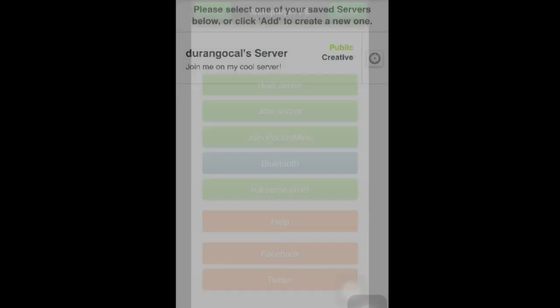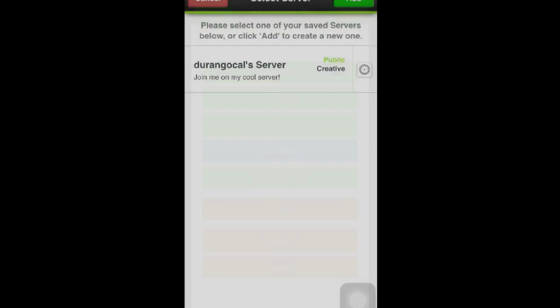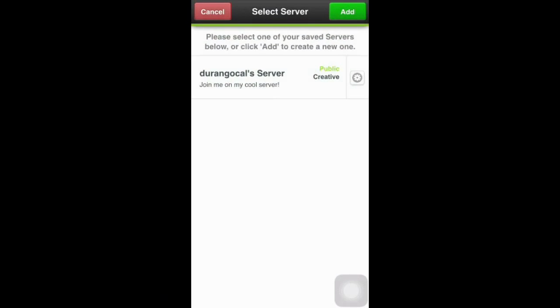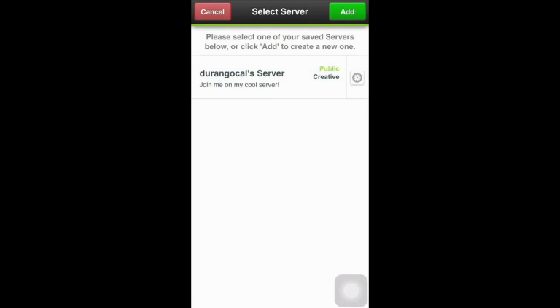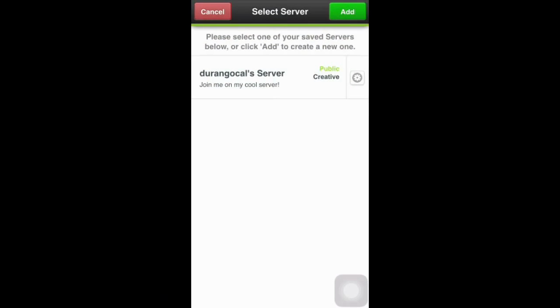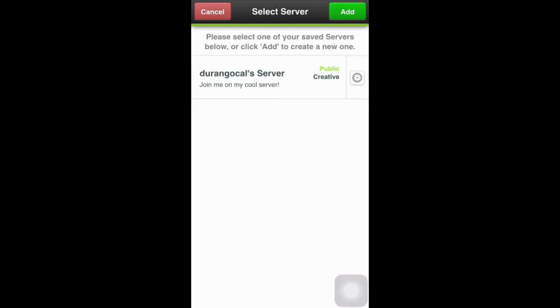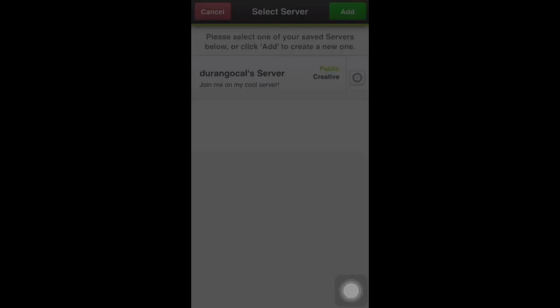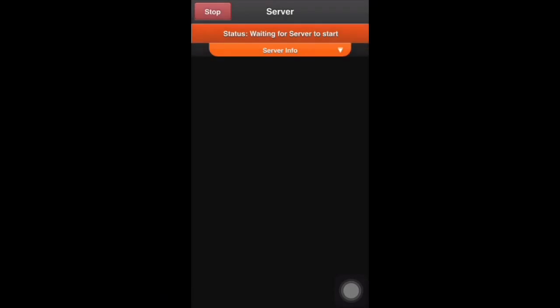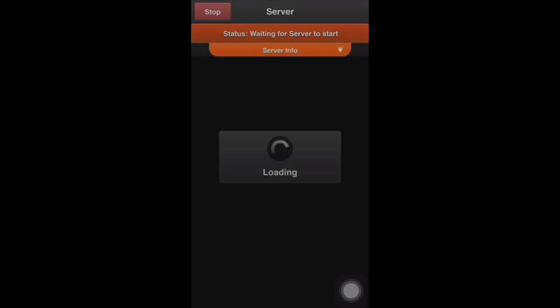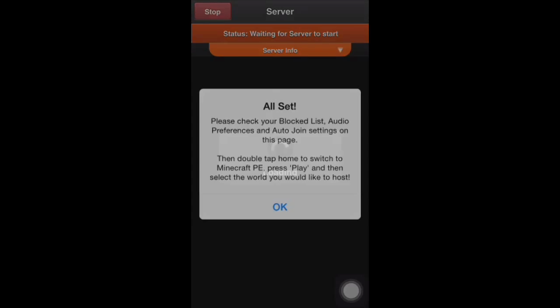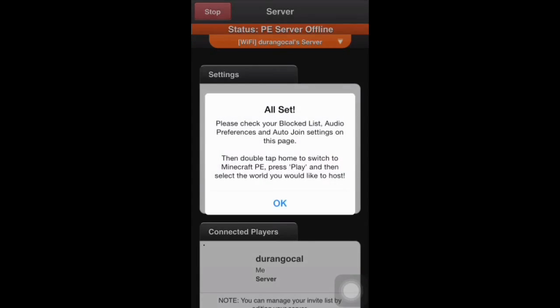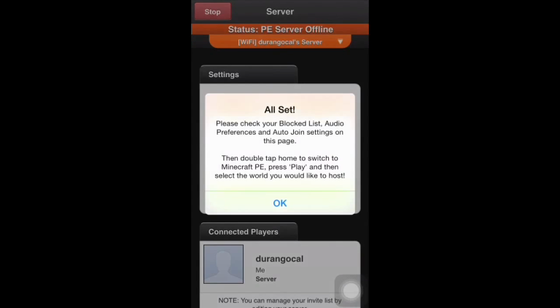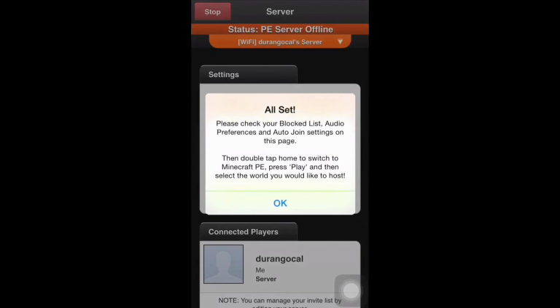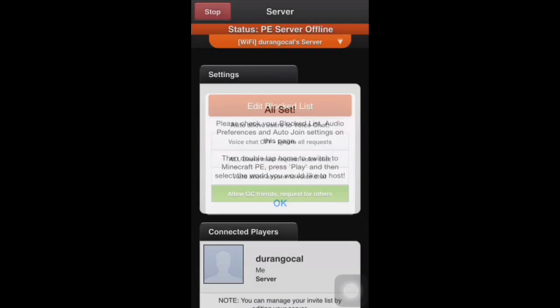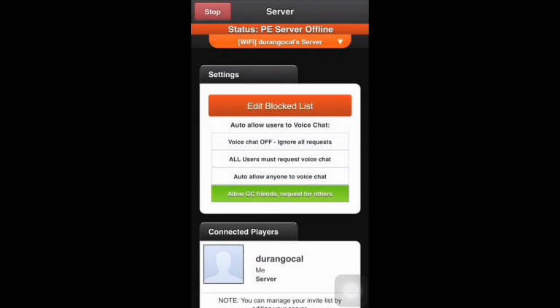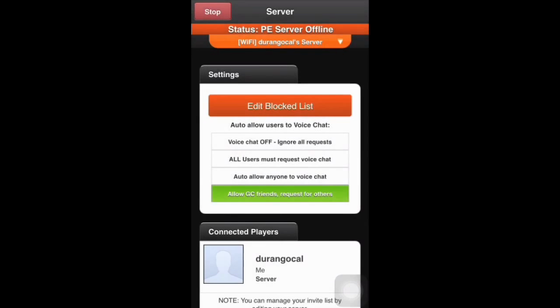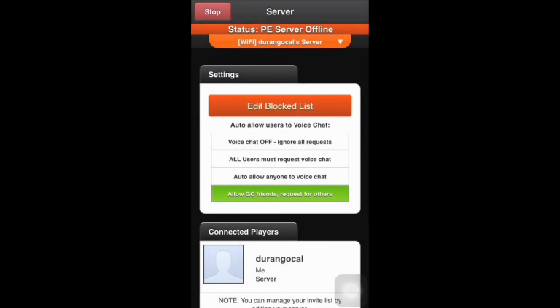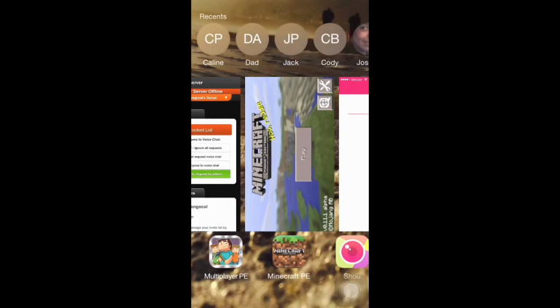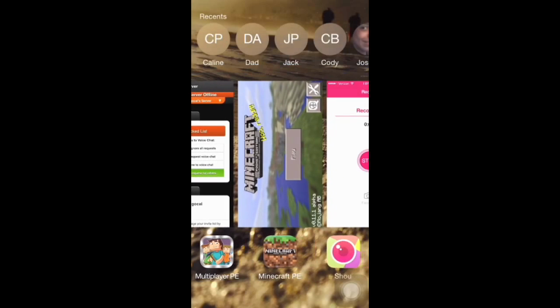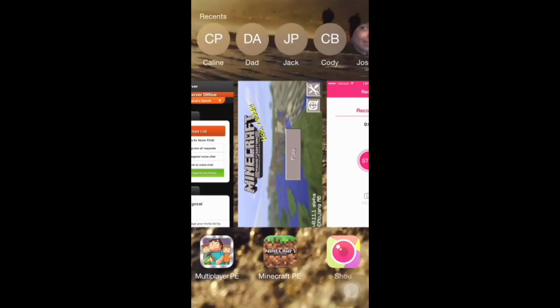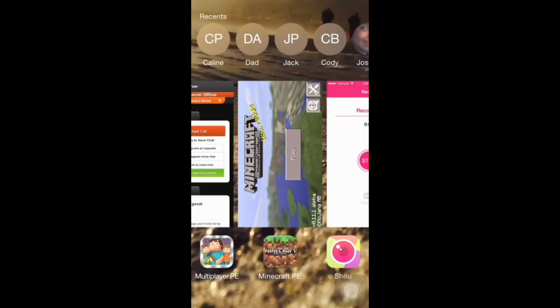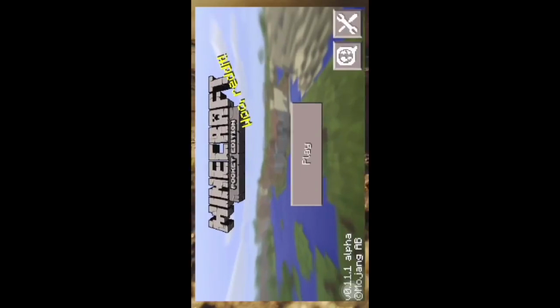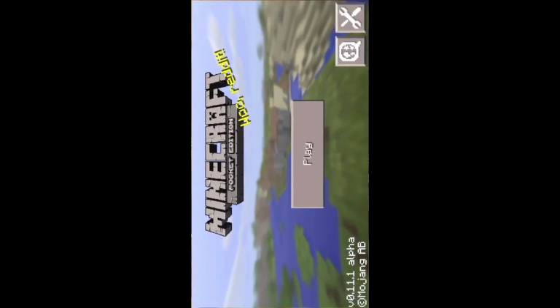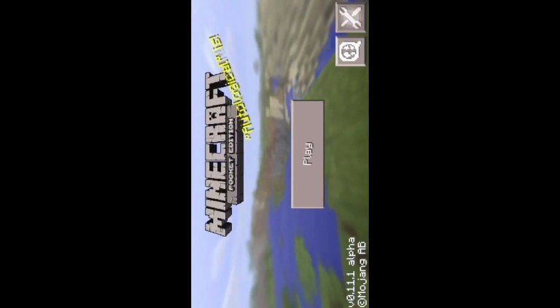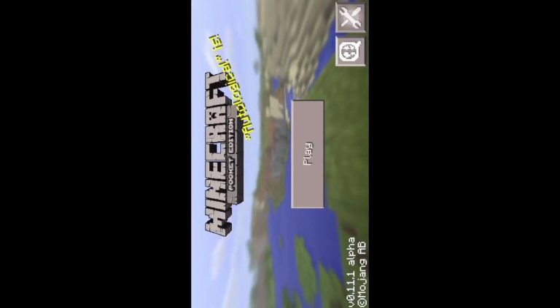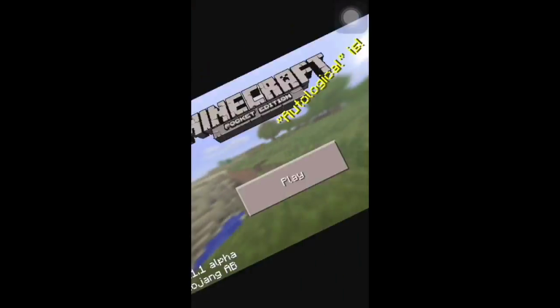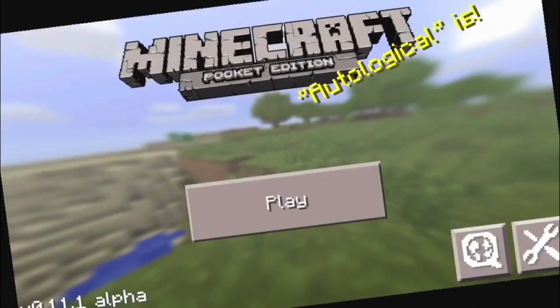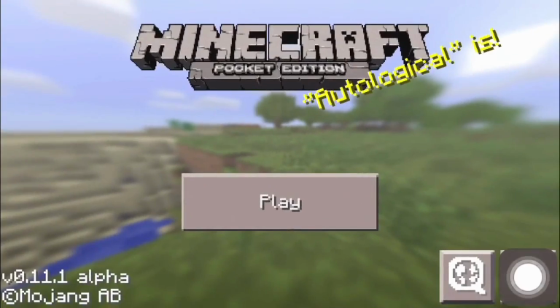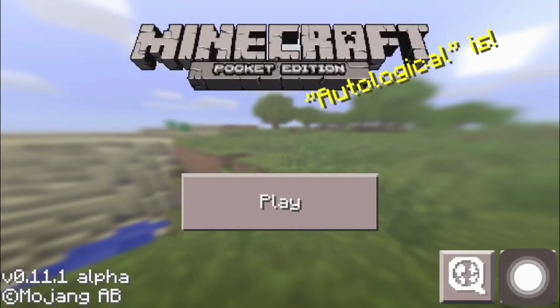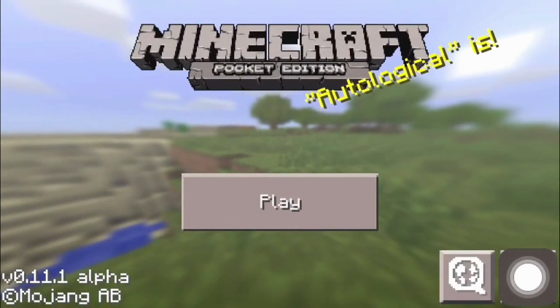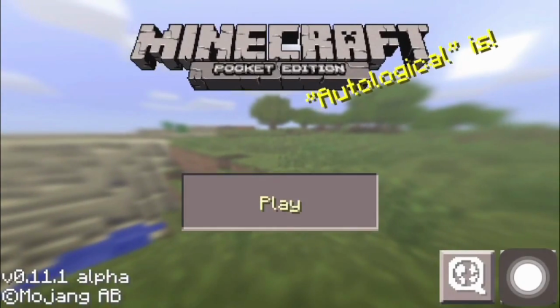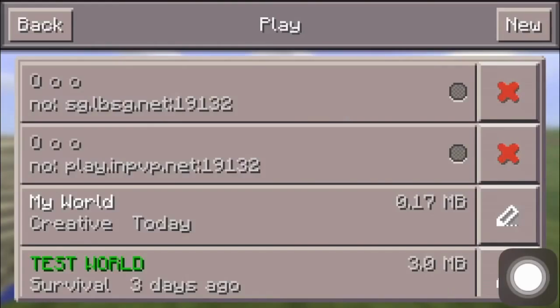To activate your server, select the server you created, and then go into your Minecraft Pocket Edition, and then select whatever world you desire to put online.